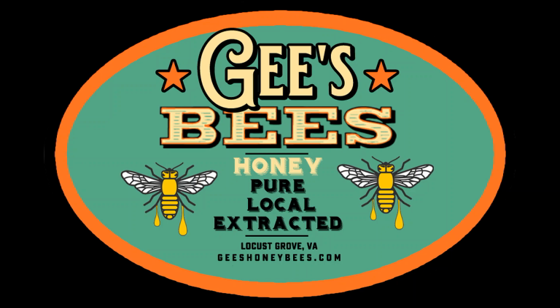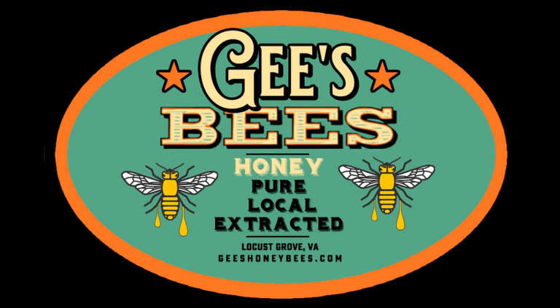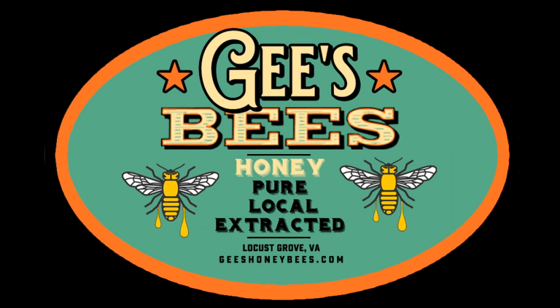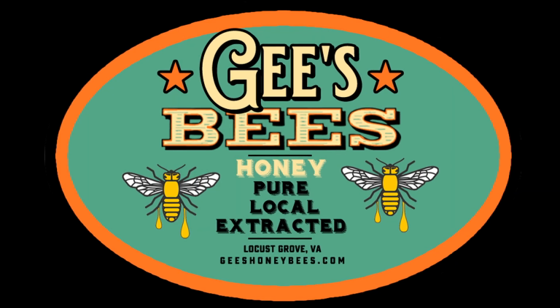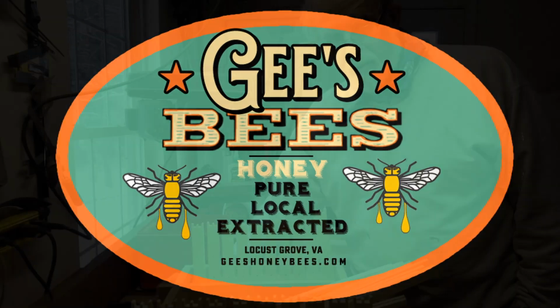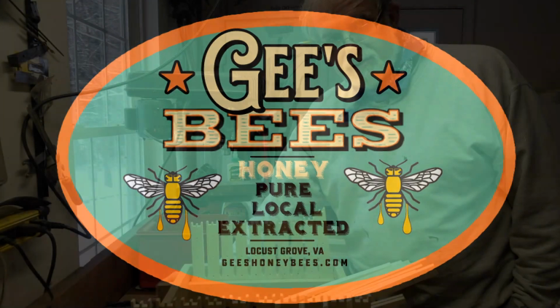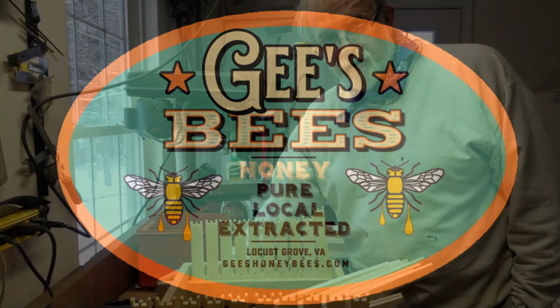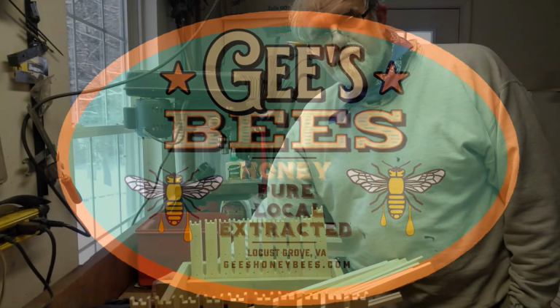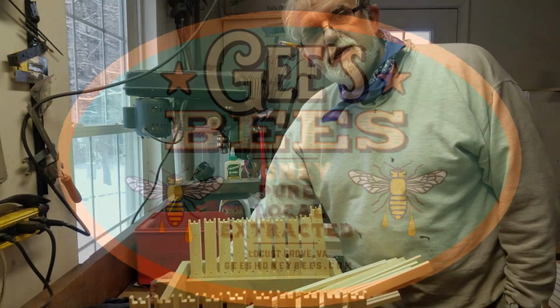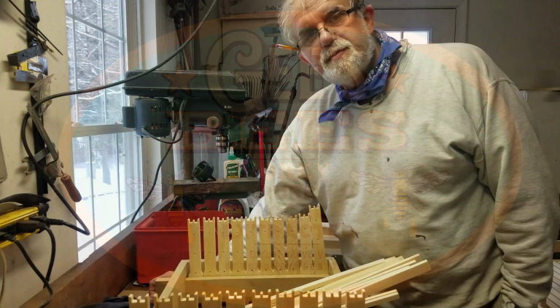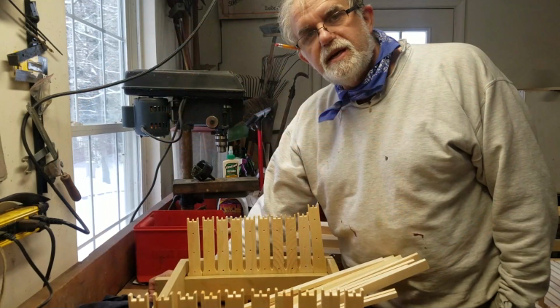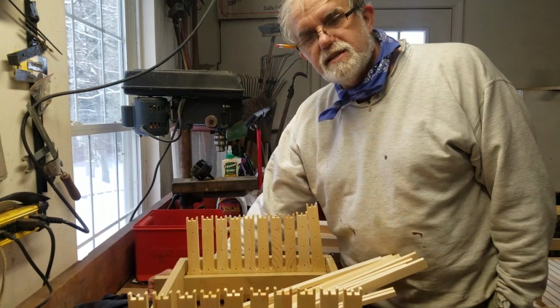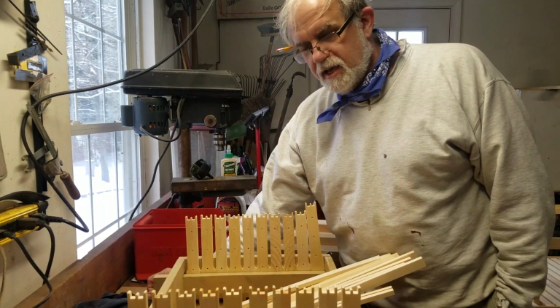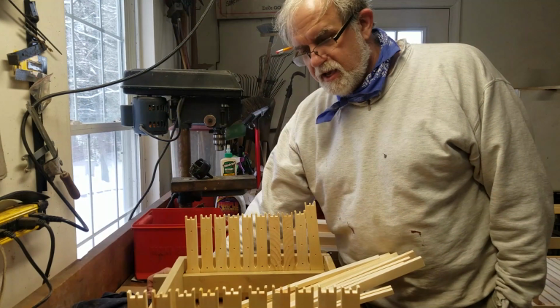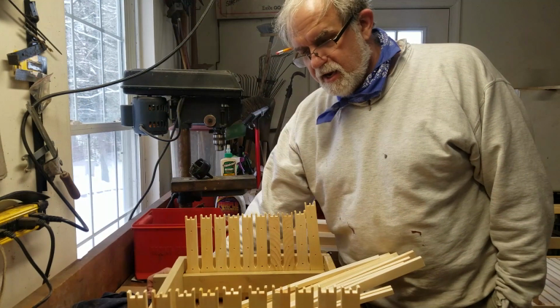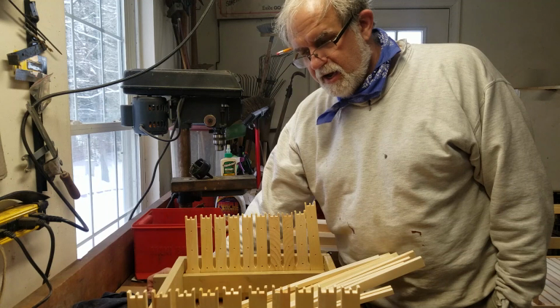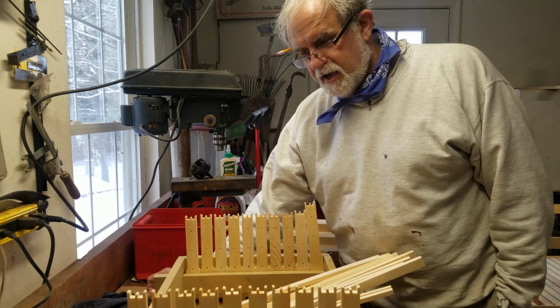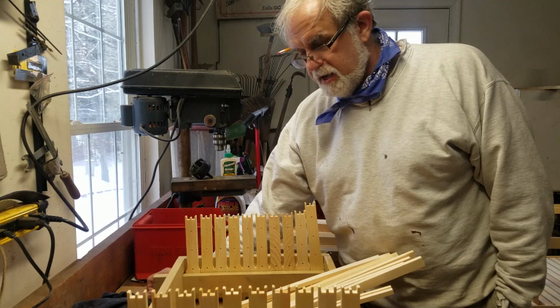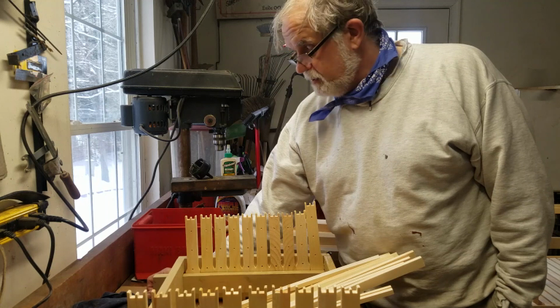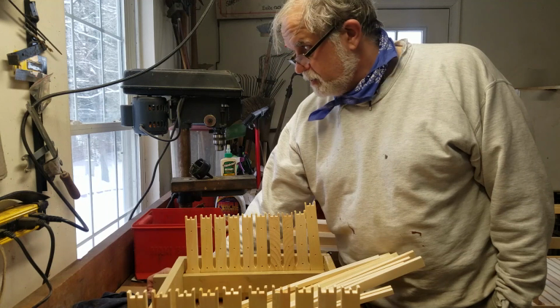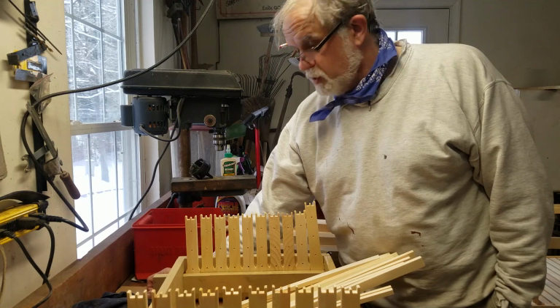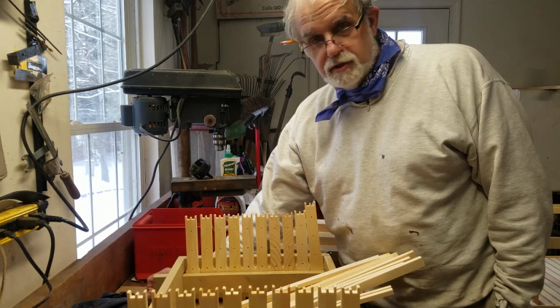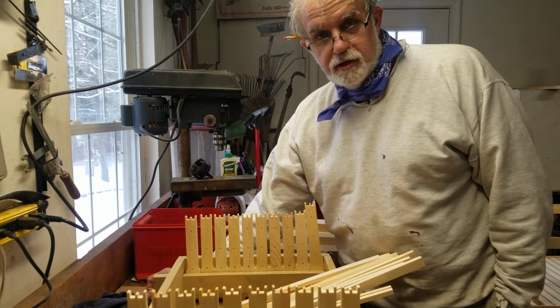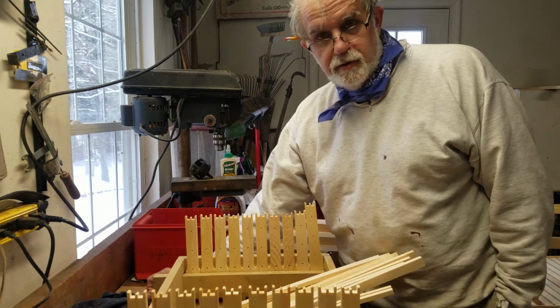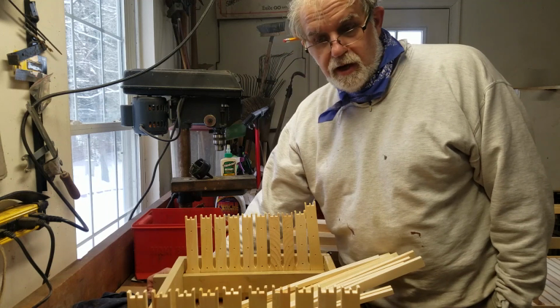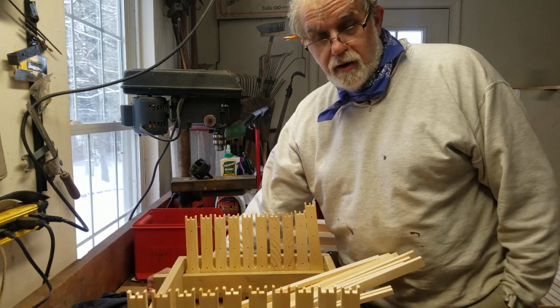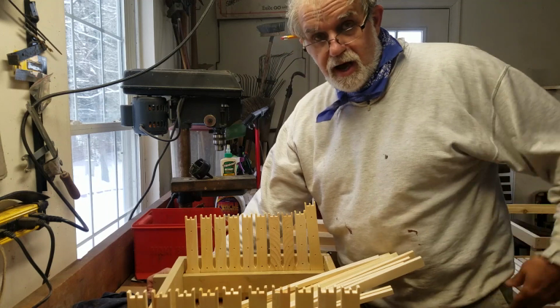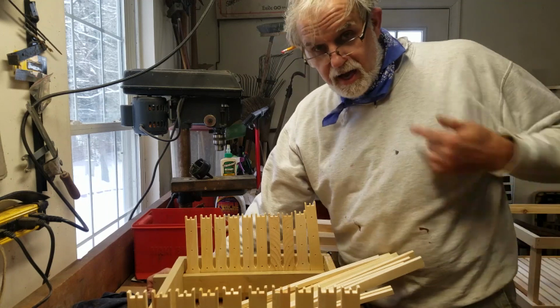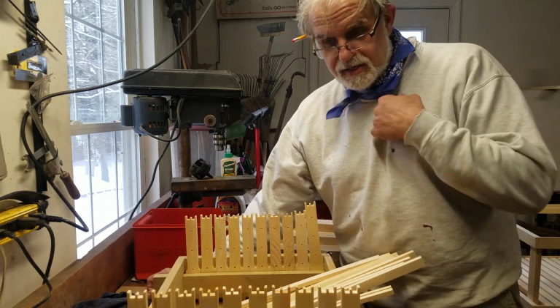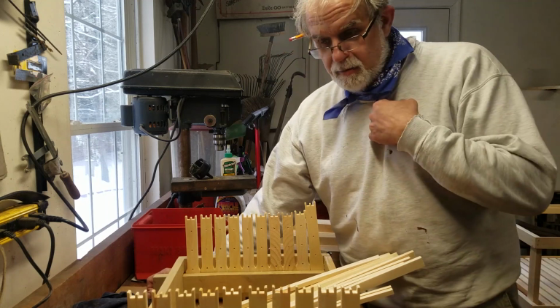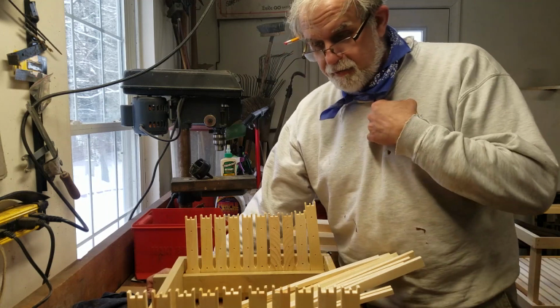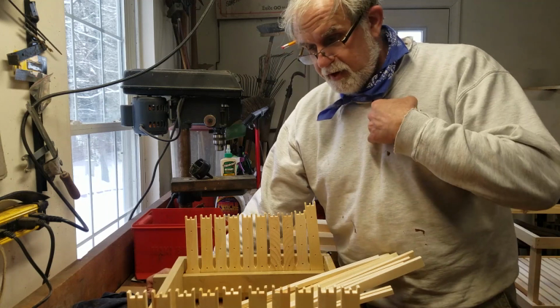Hey everybody, it's Mark from G's Bees and I am going to show you how I assemble frames.